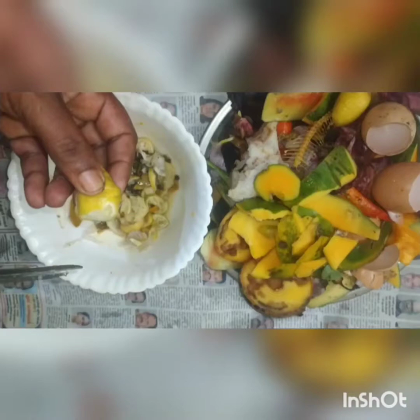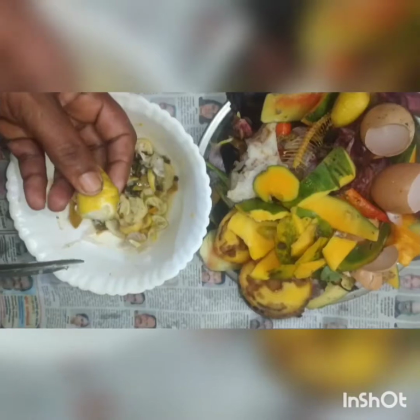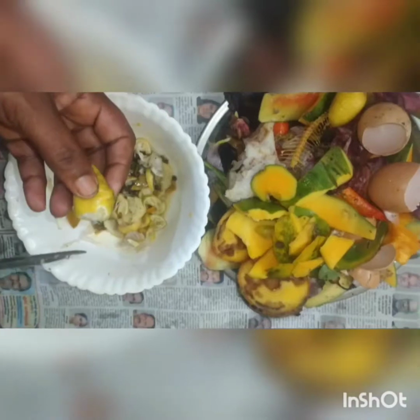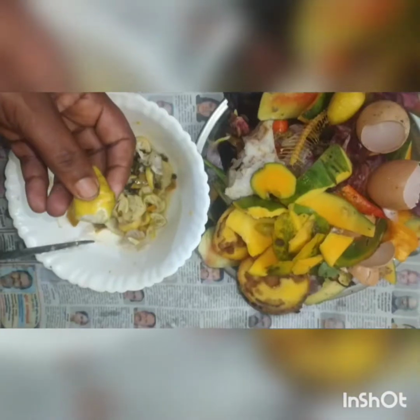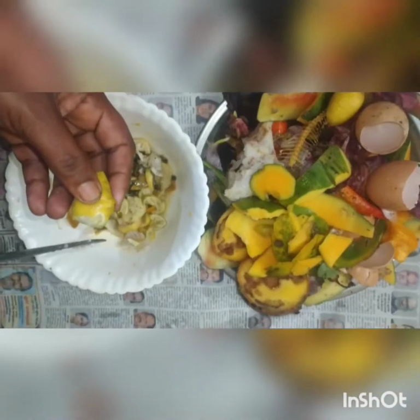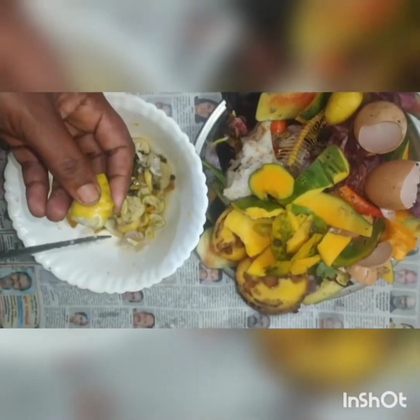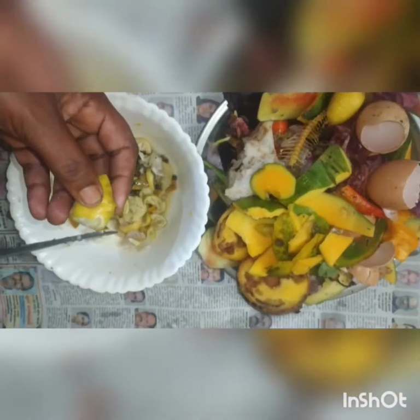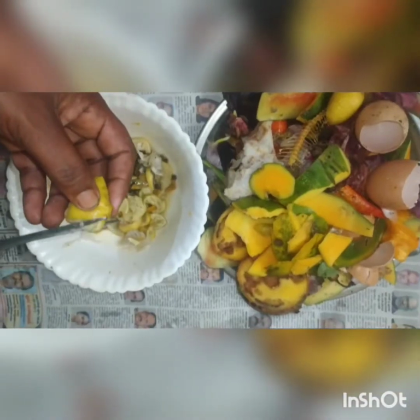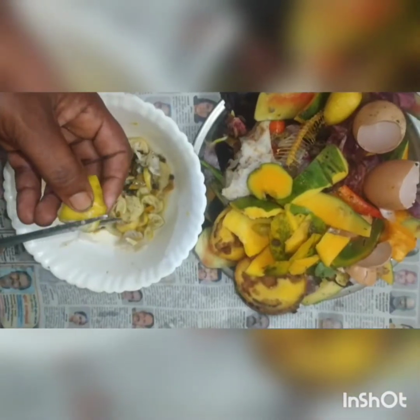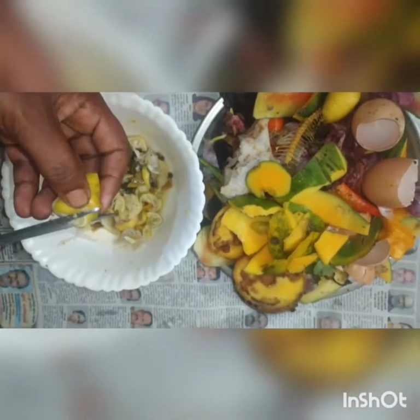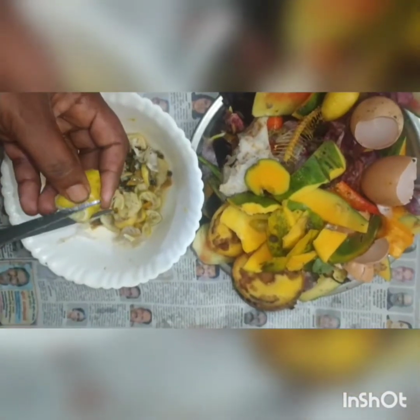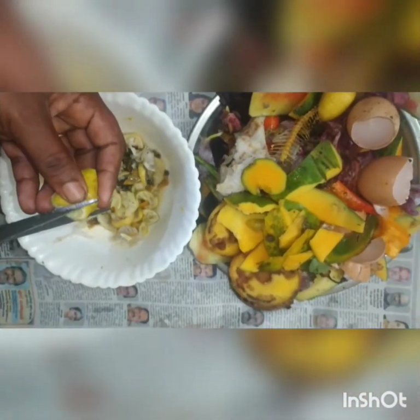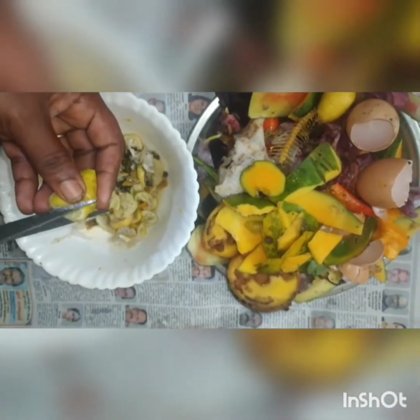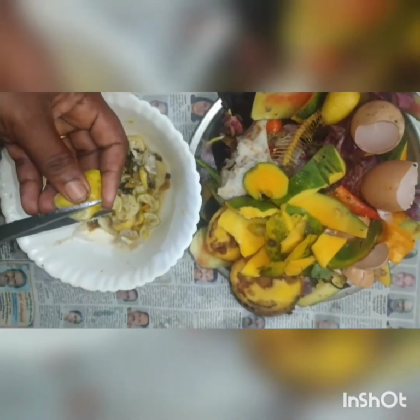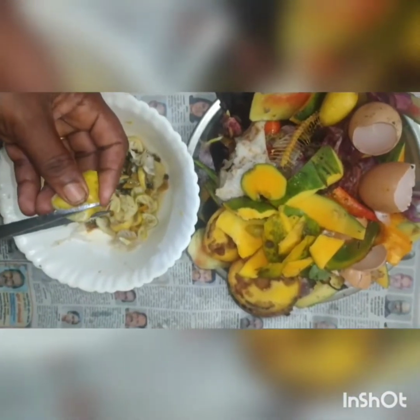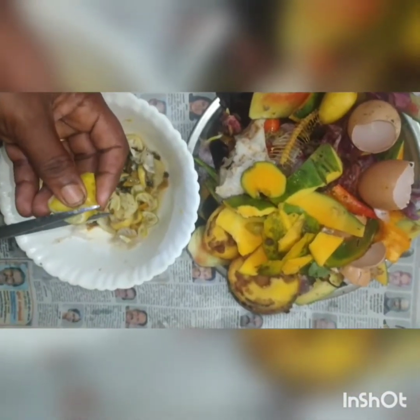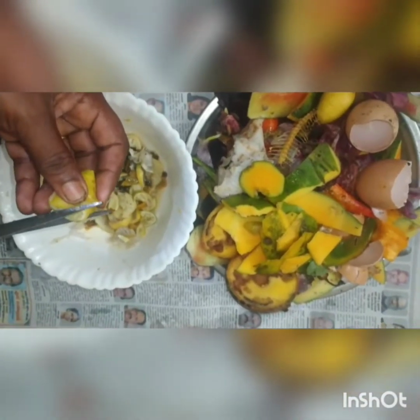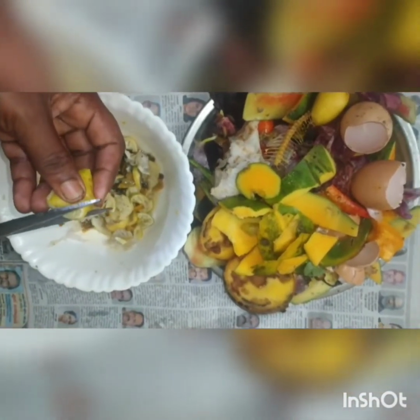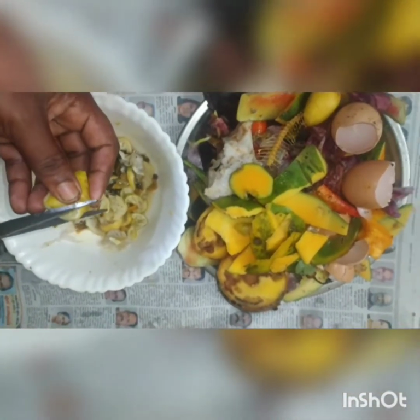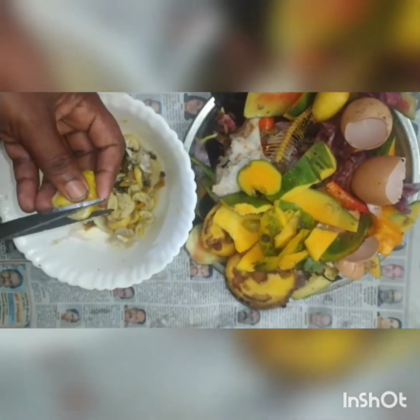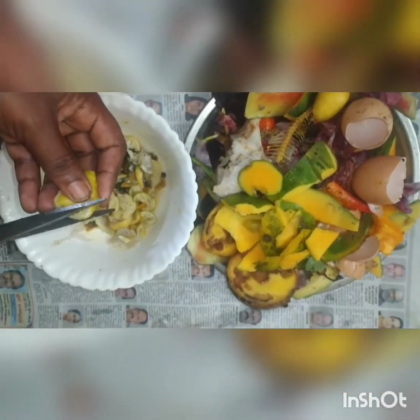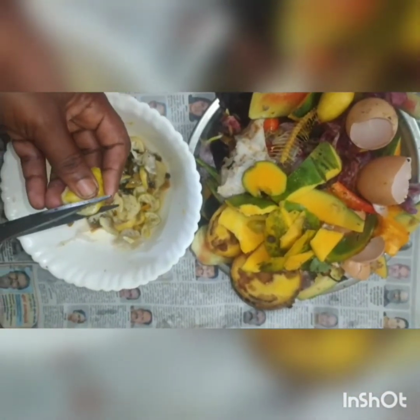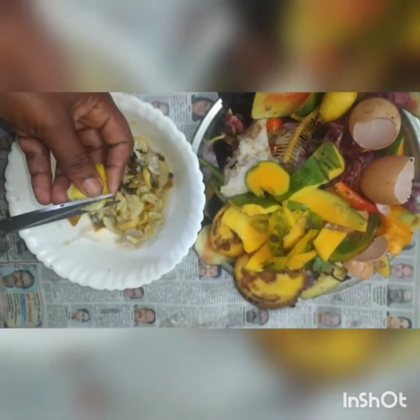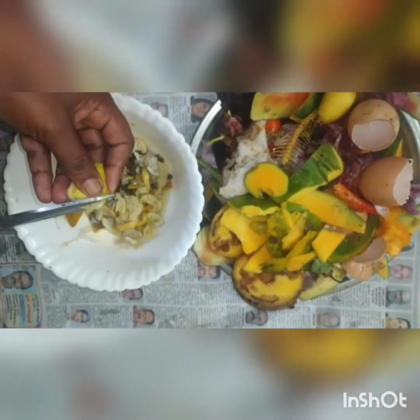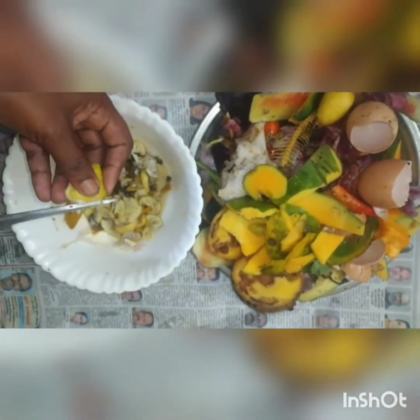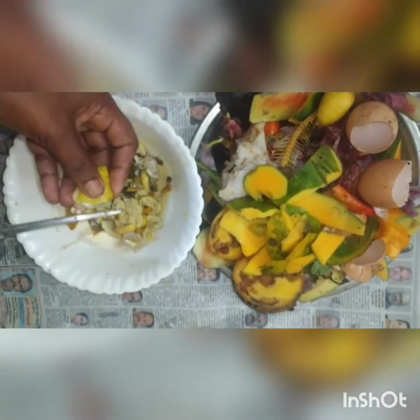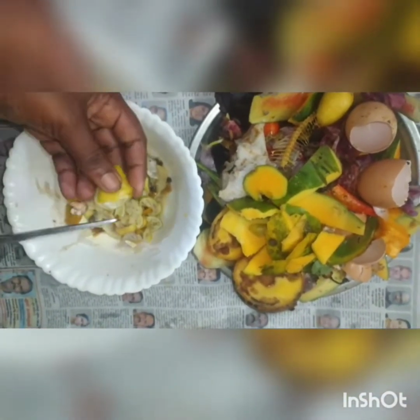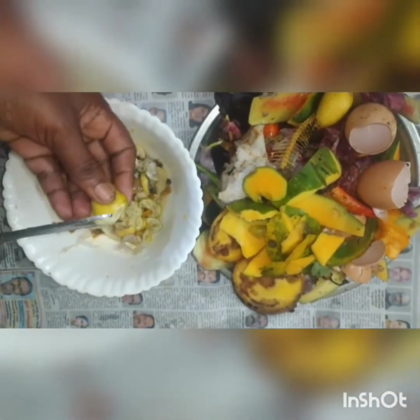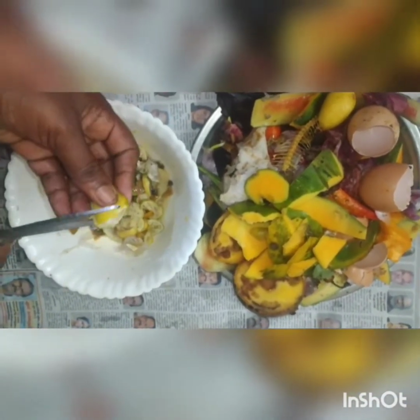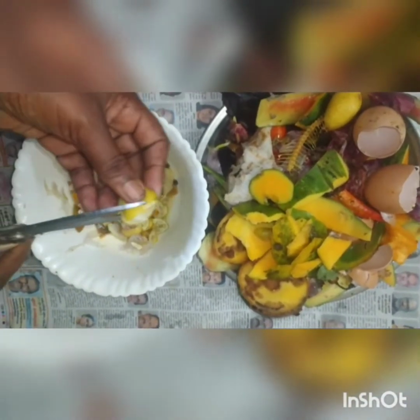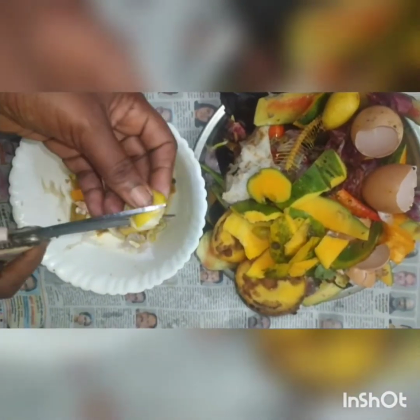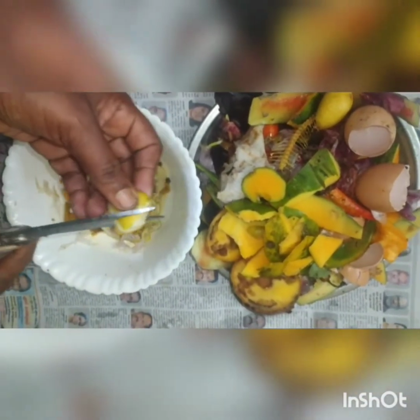Oh my god, I am doing this amazing video. I am not working in the industry.